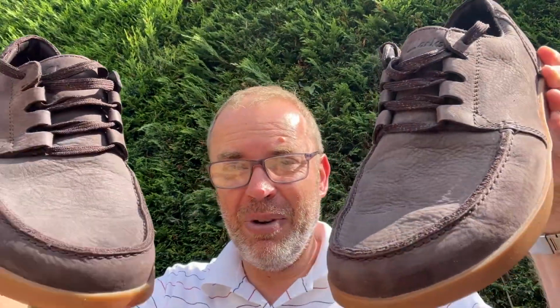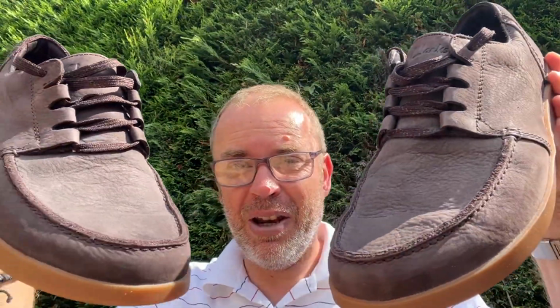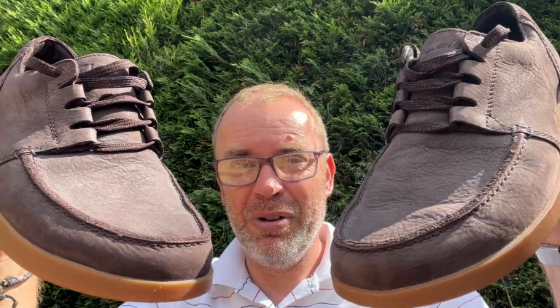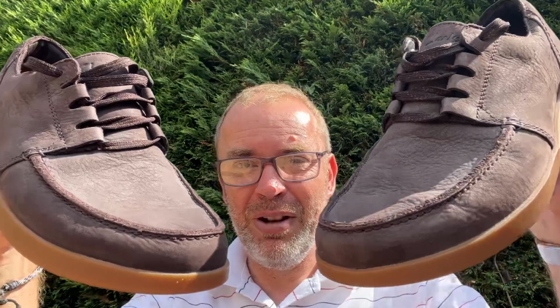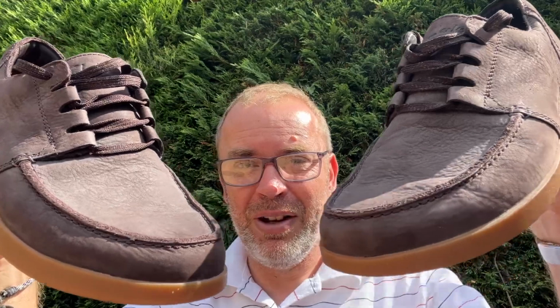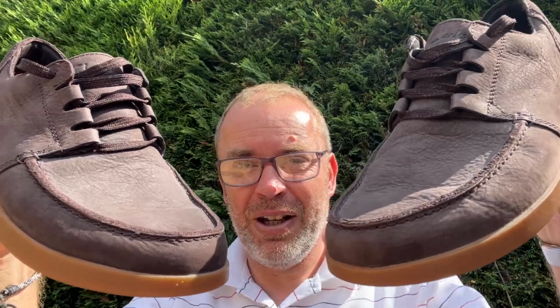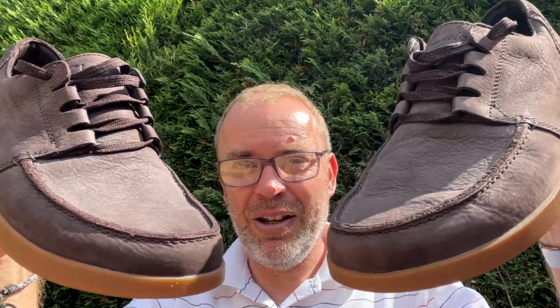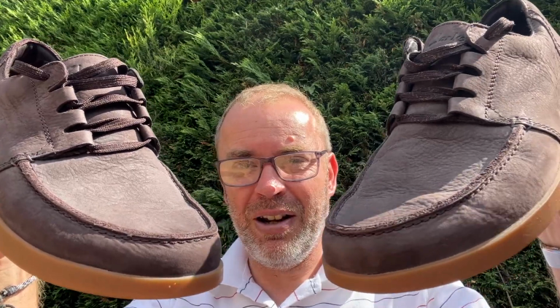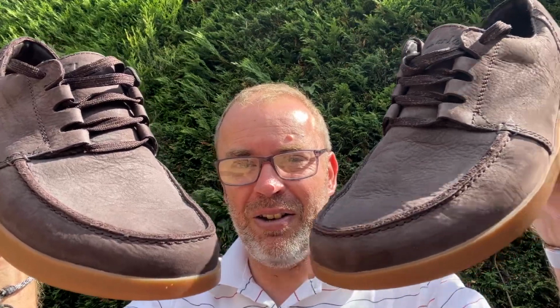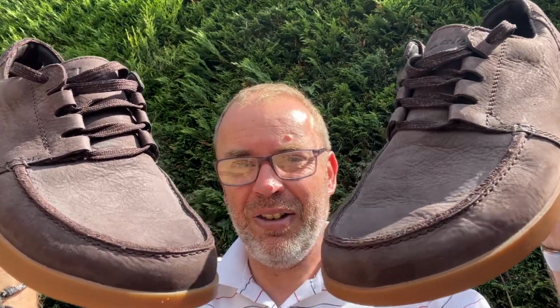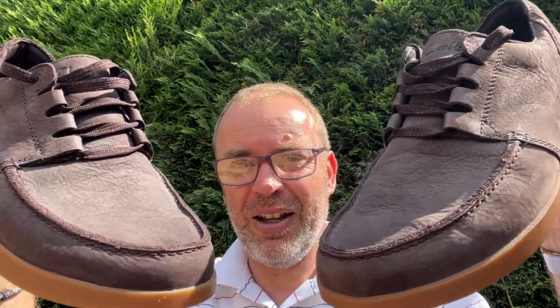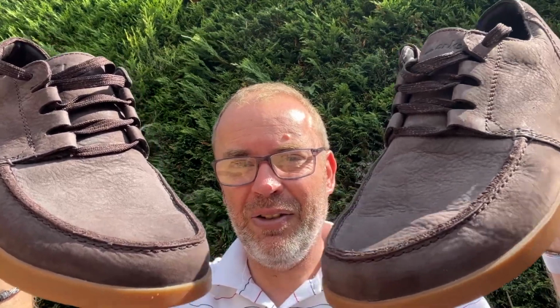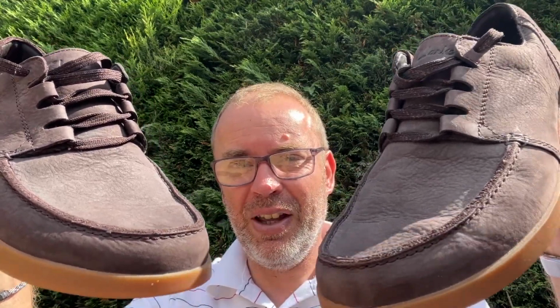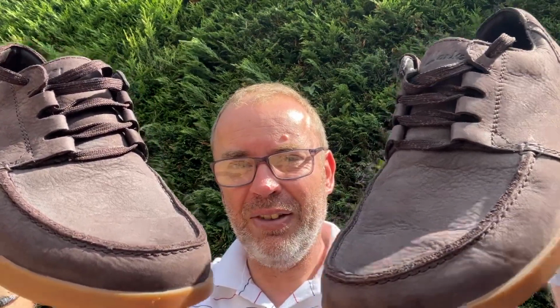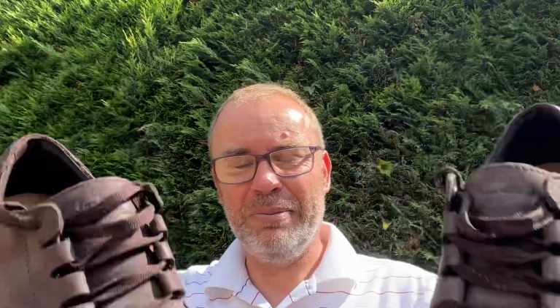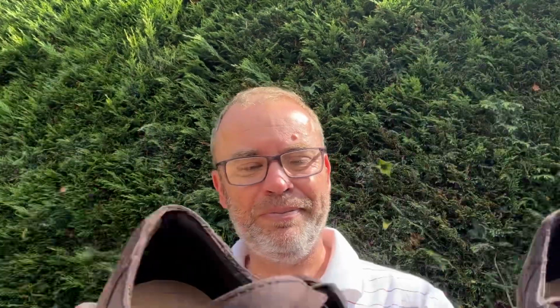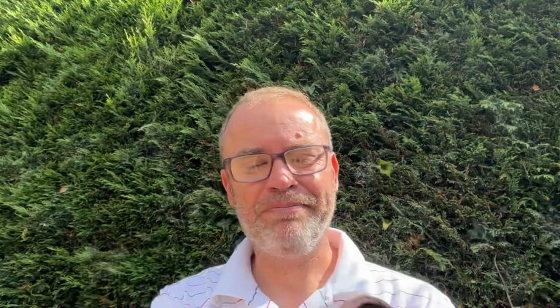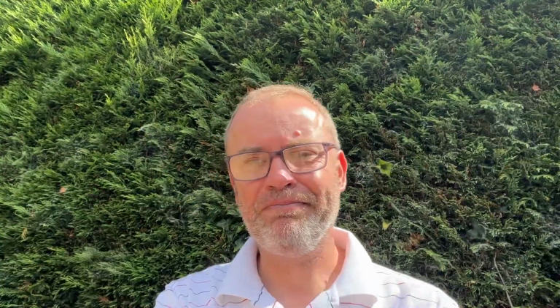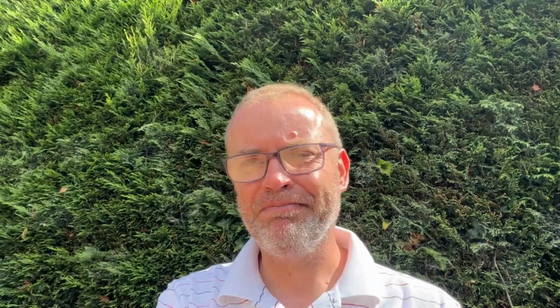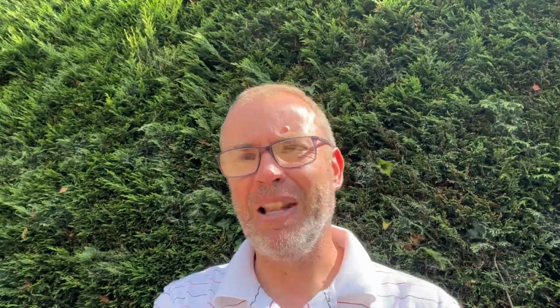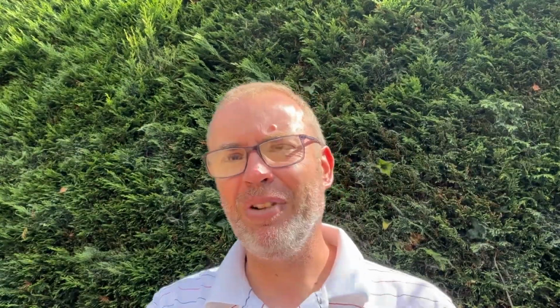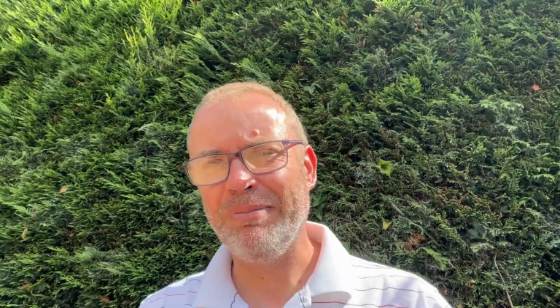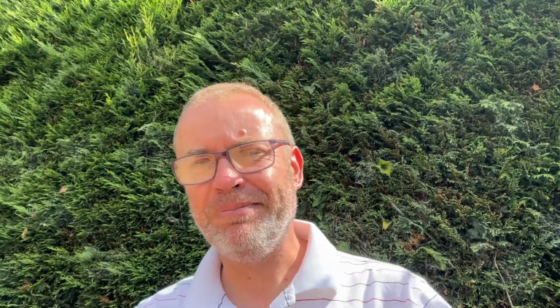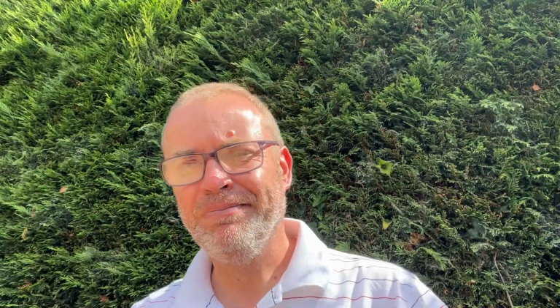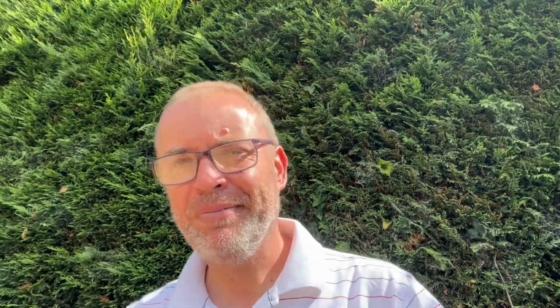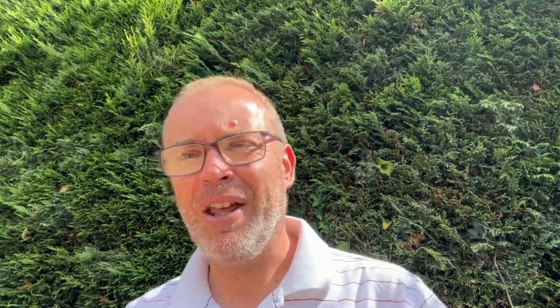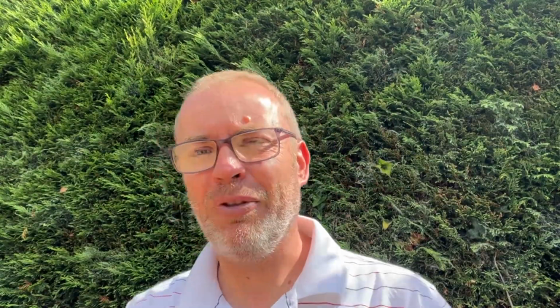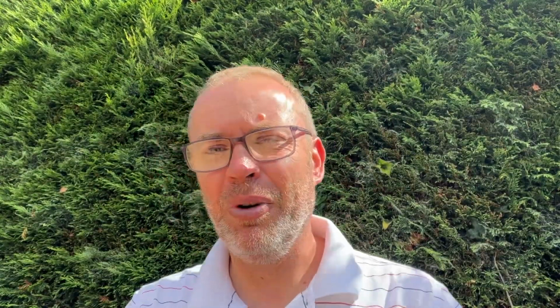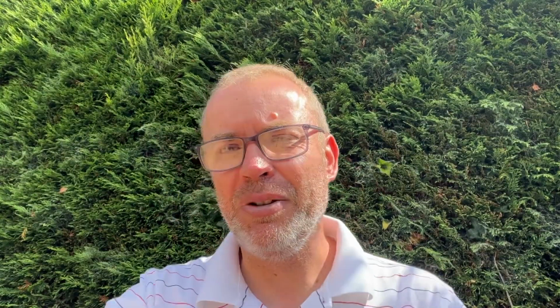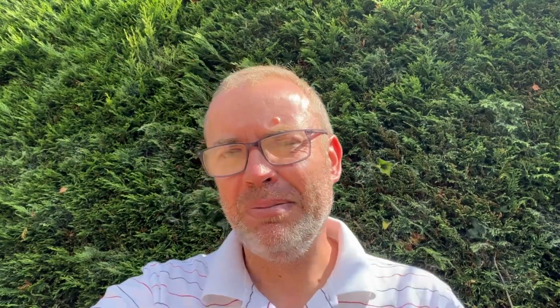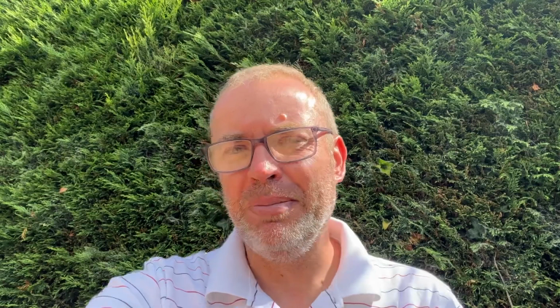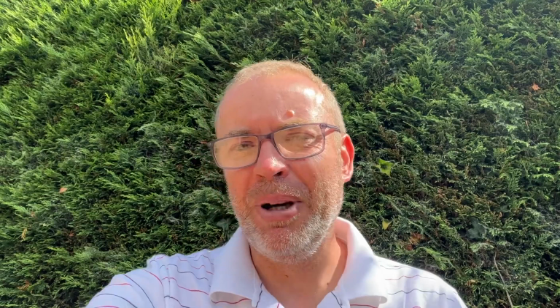I'll show them to you again — there we go. Clarks Active Airs, lovely. Thanks for watching, bye bye.